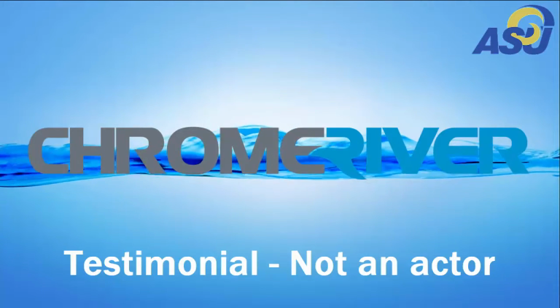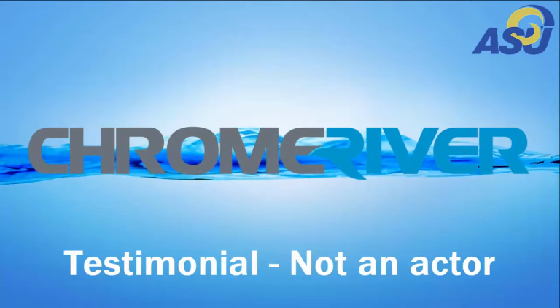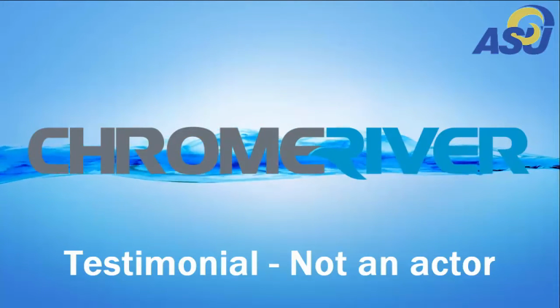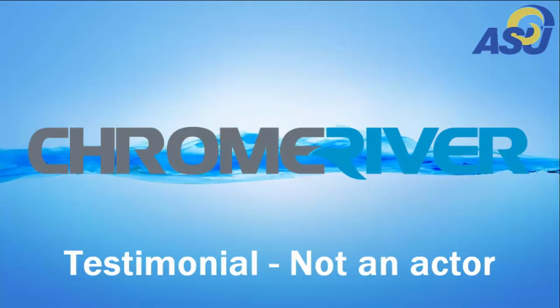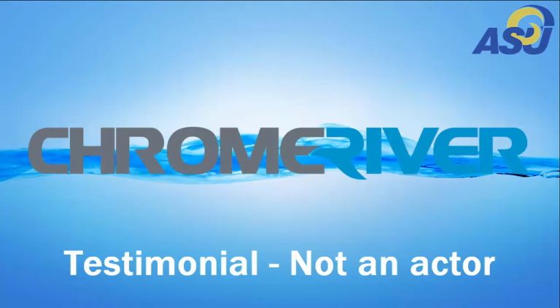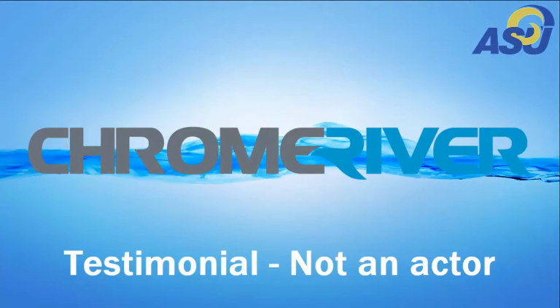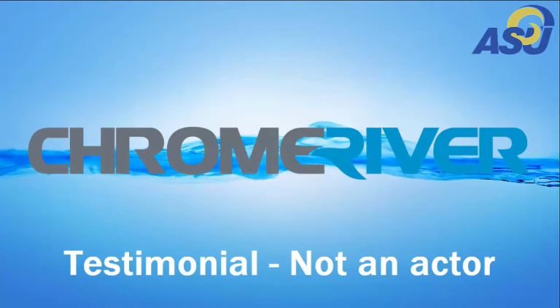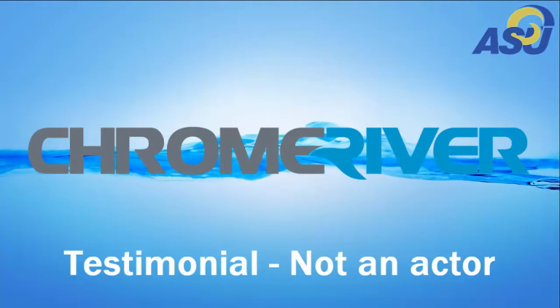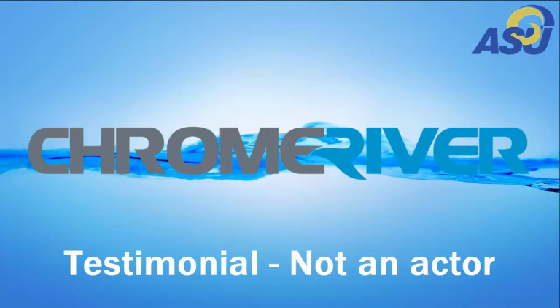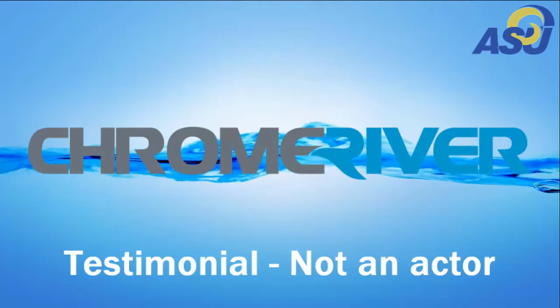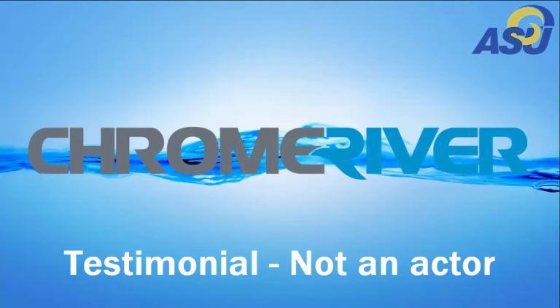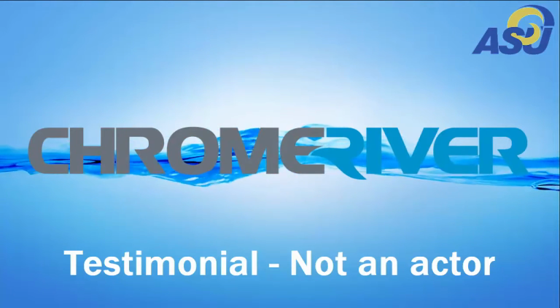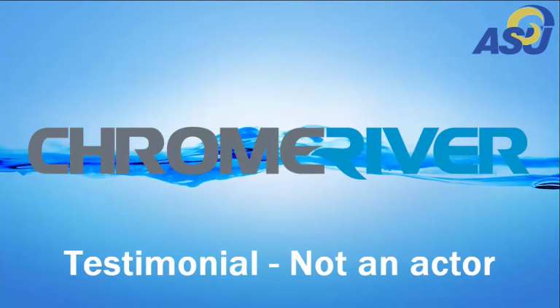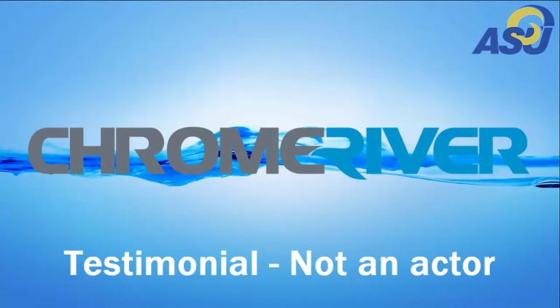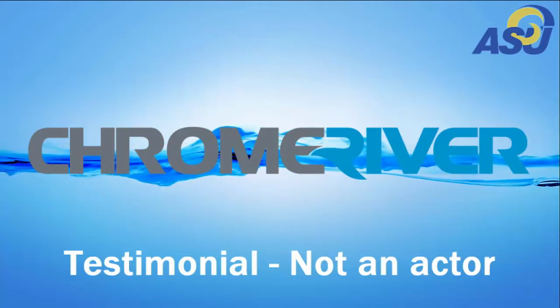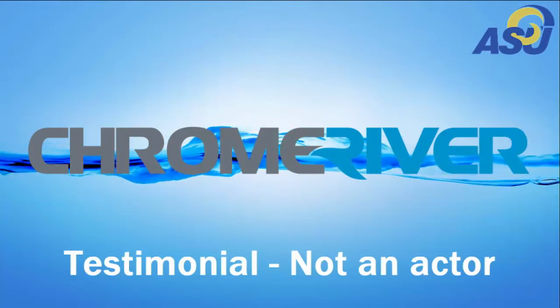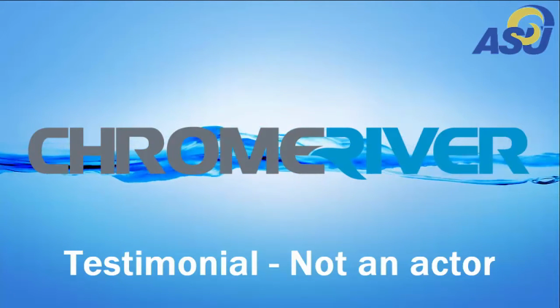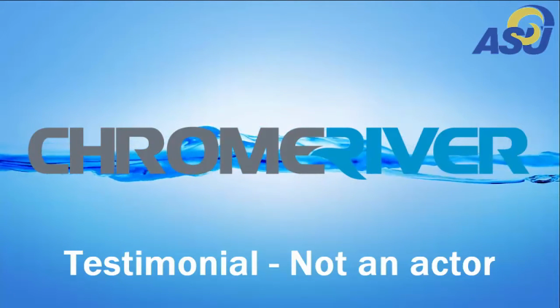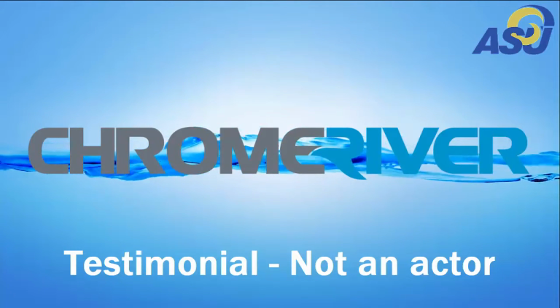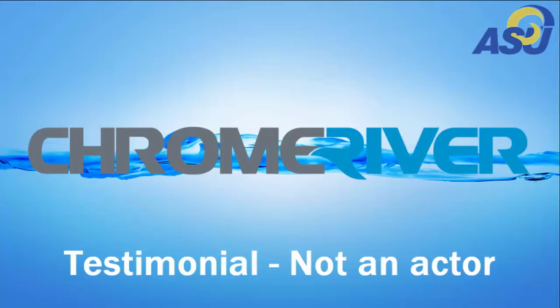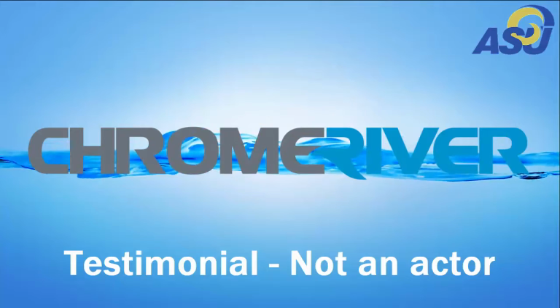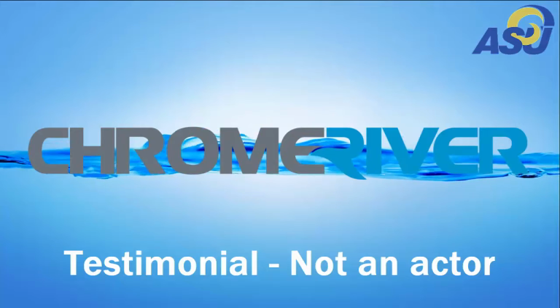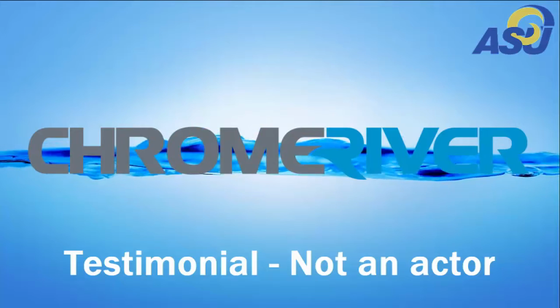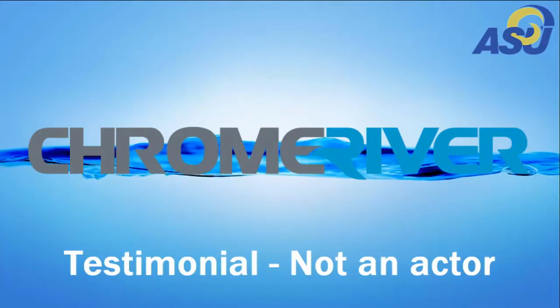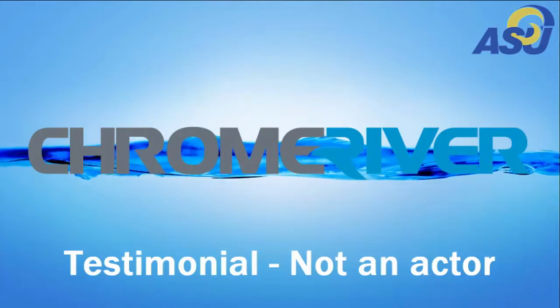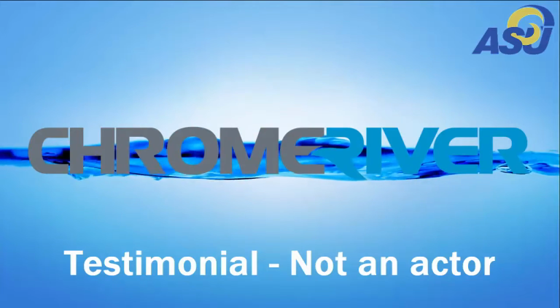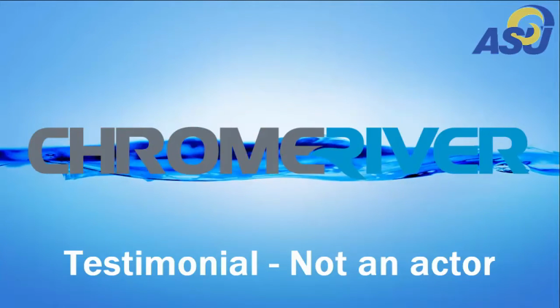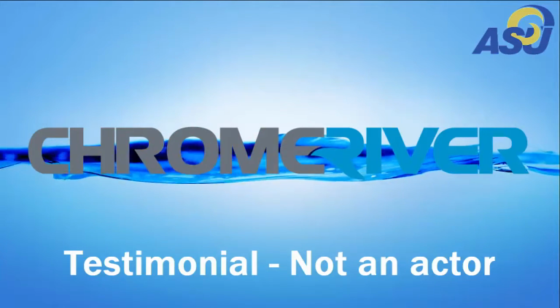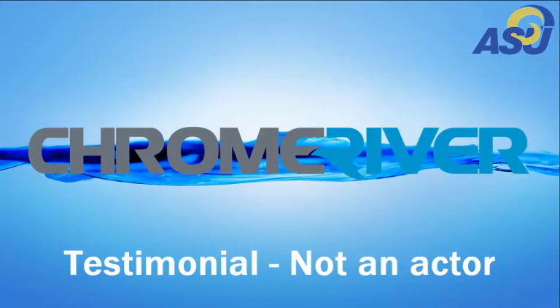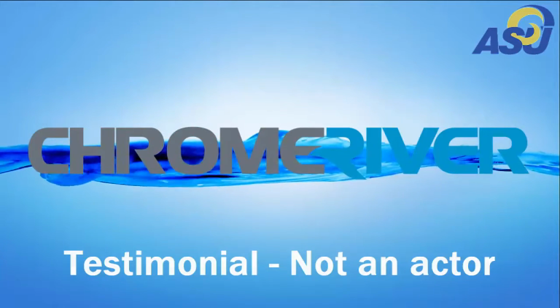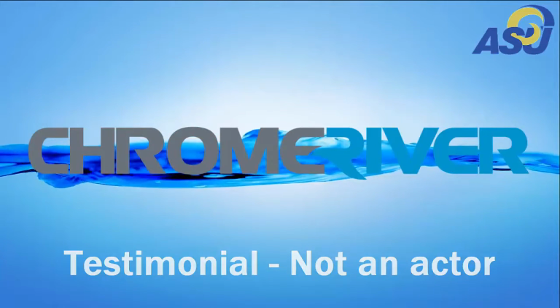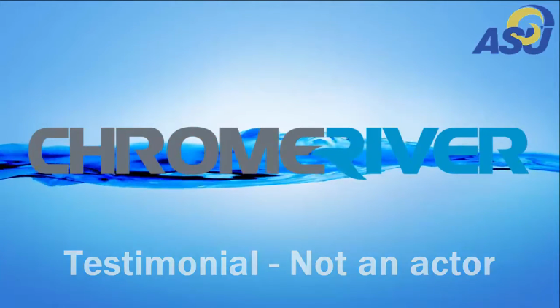I can use it at my desk. I can use it on my phone. I eat with it. I sleep with it. I love Chrome River.